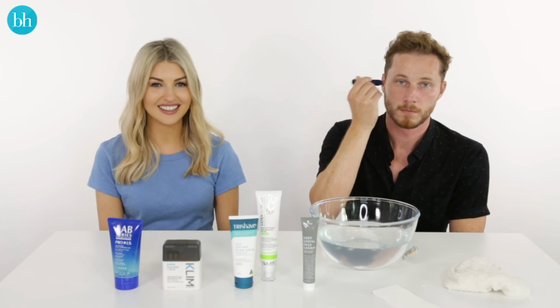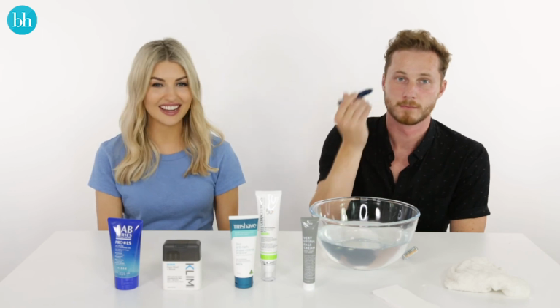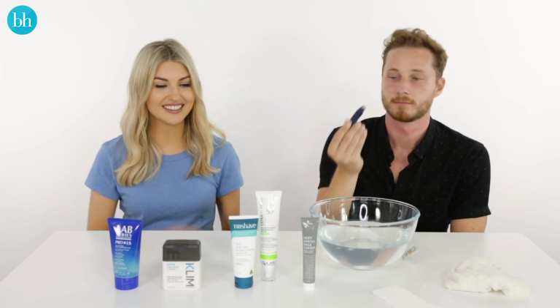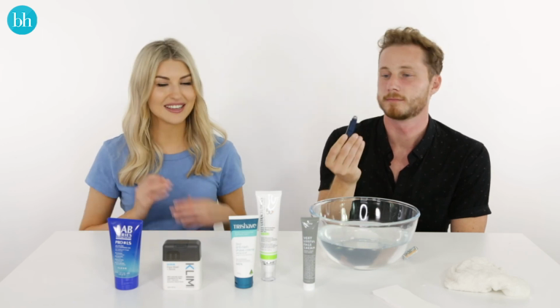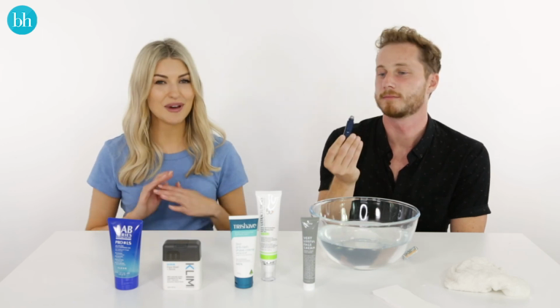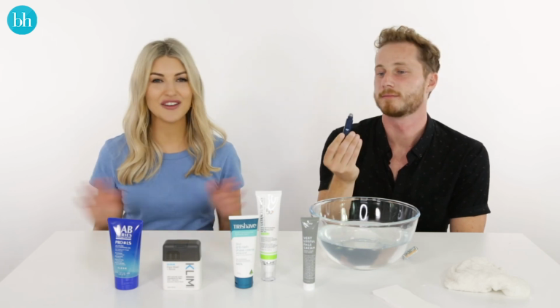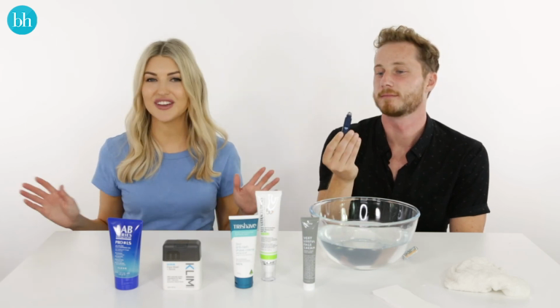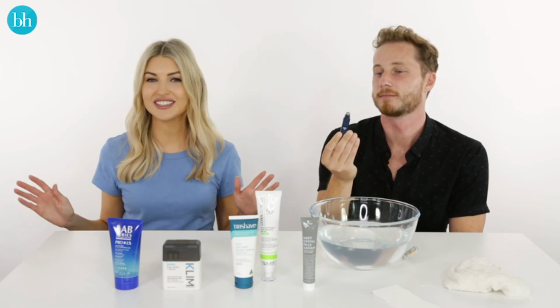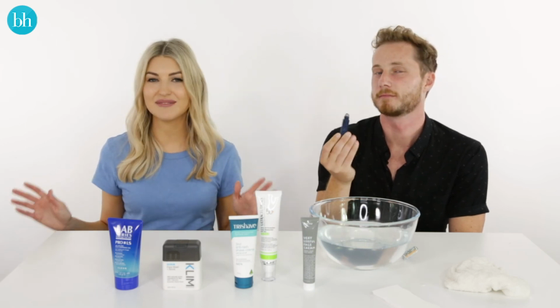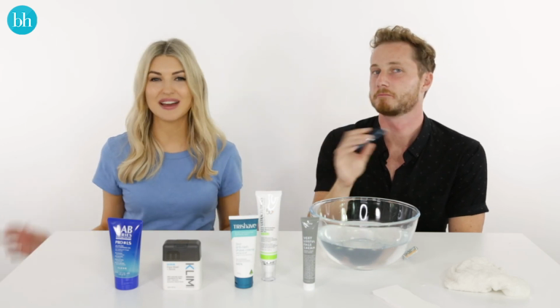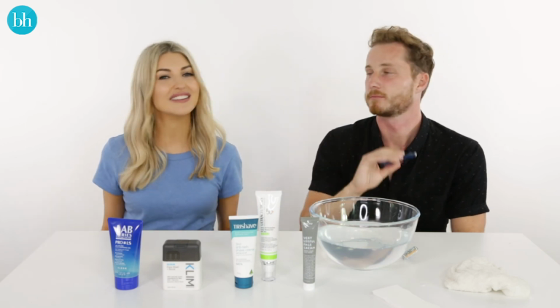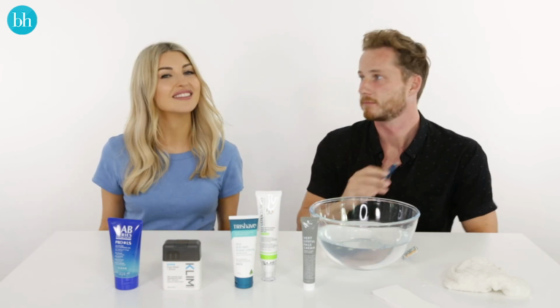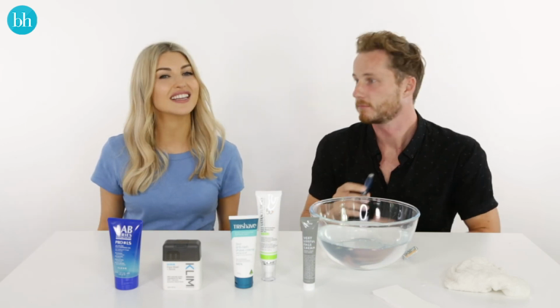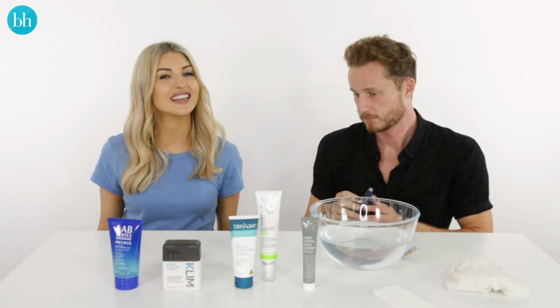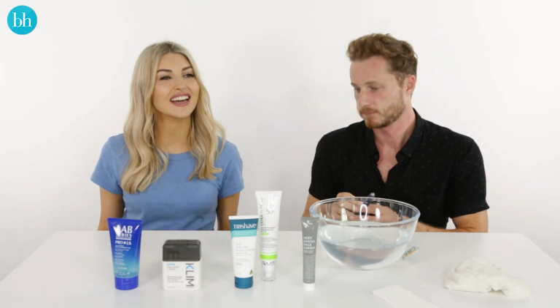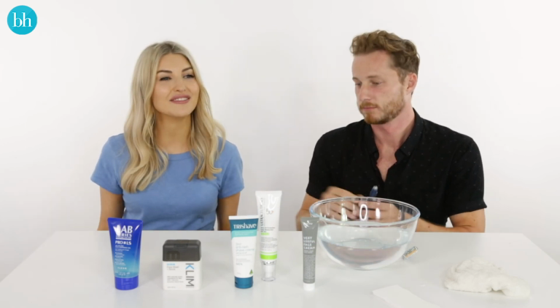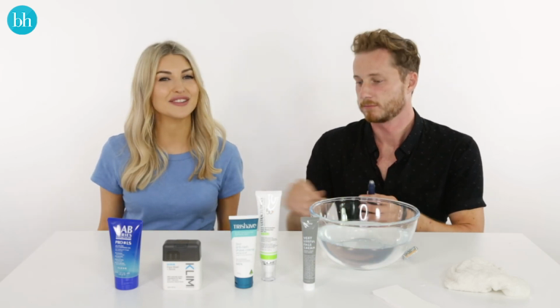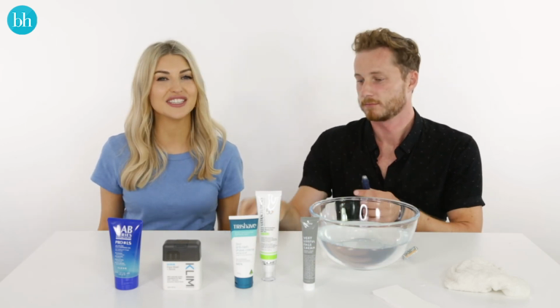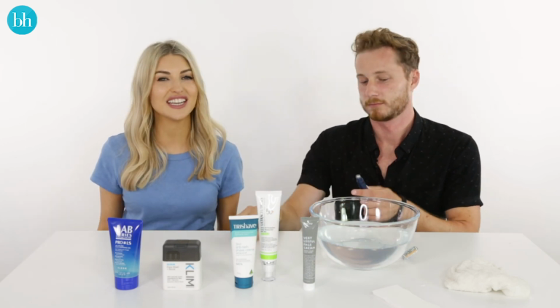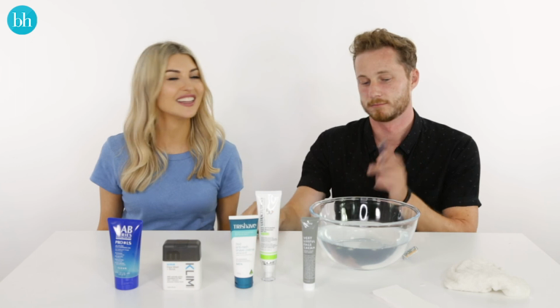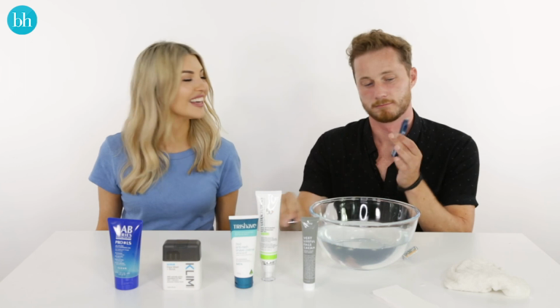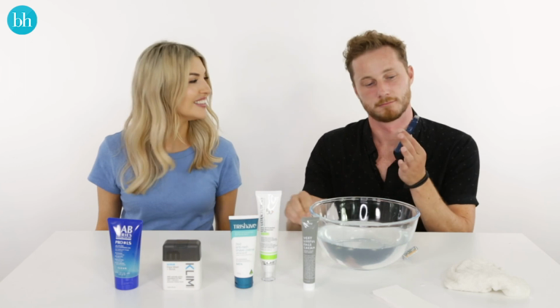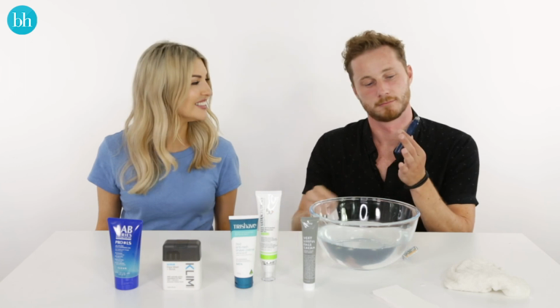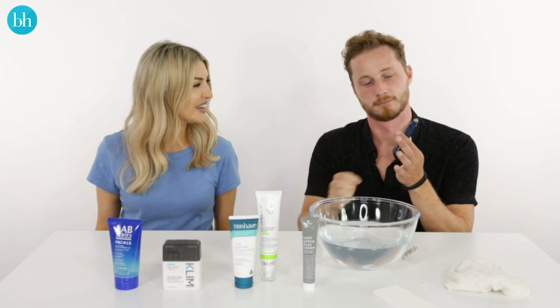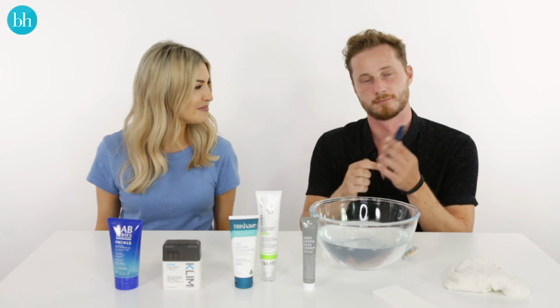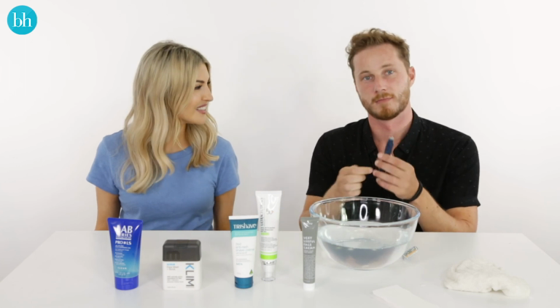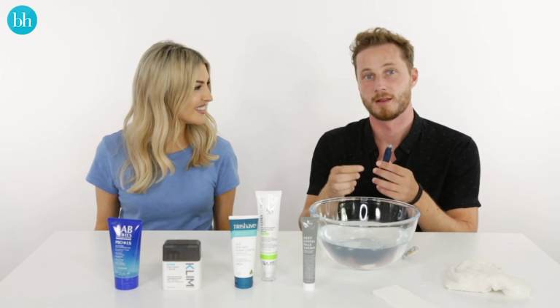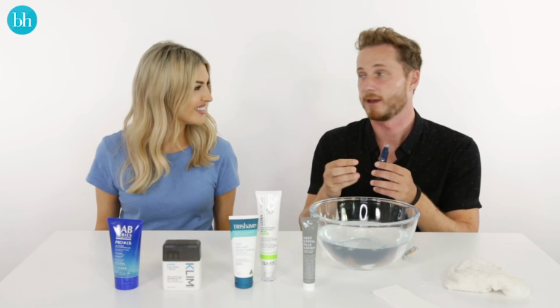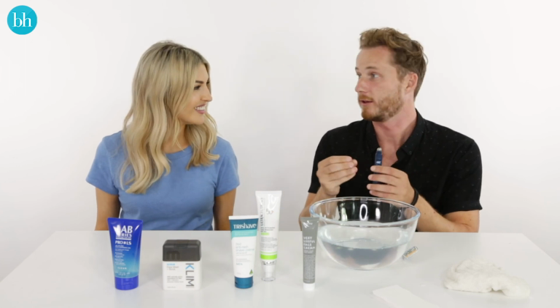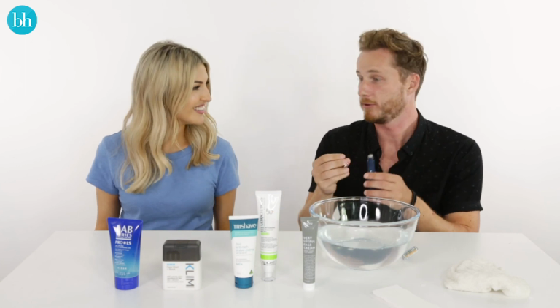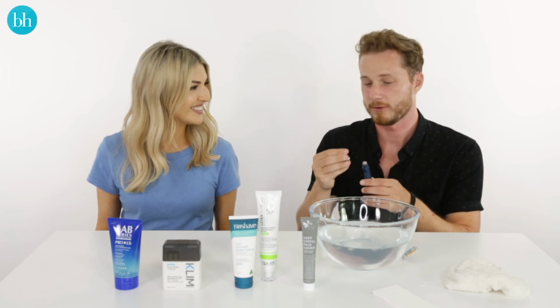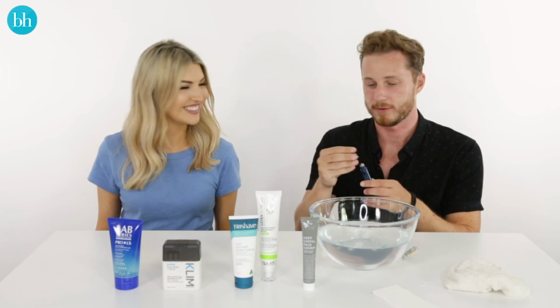And there you go — that is the perfect male skincare routine. Thank you, James. Thank you, Sophie.